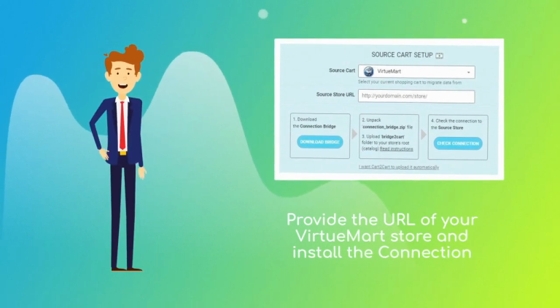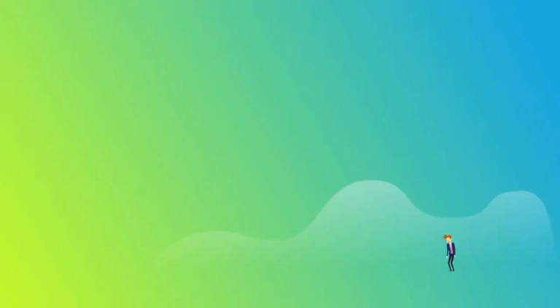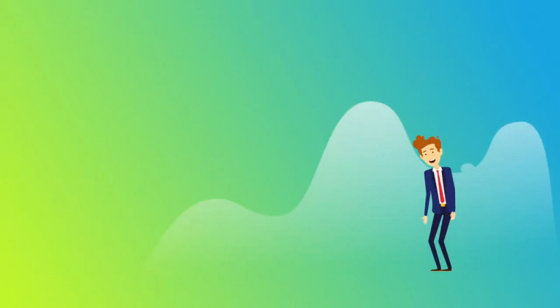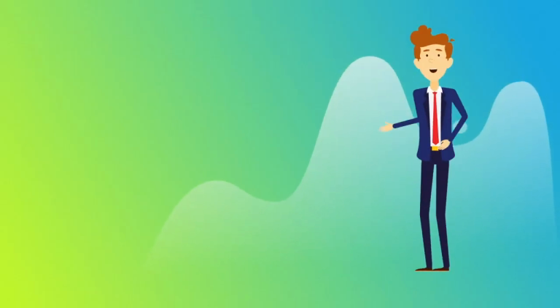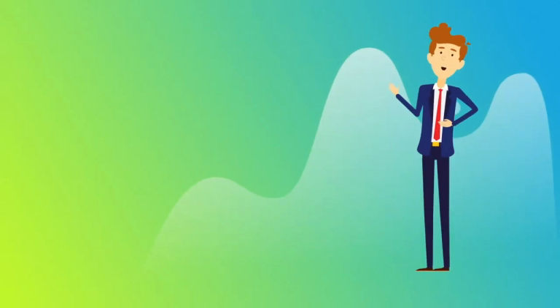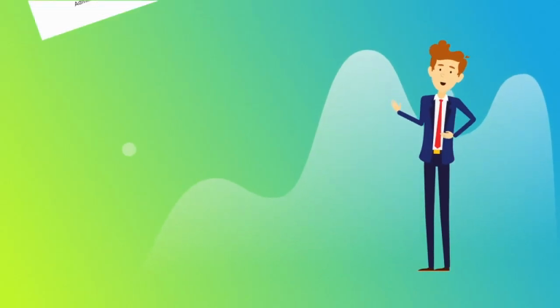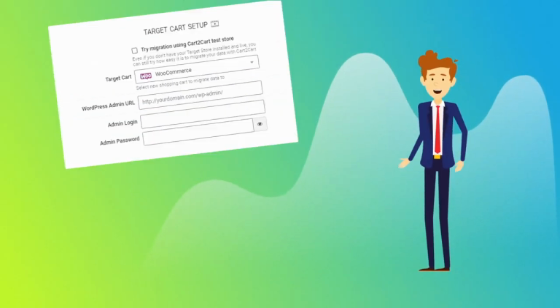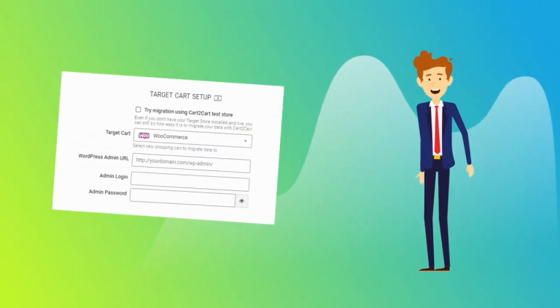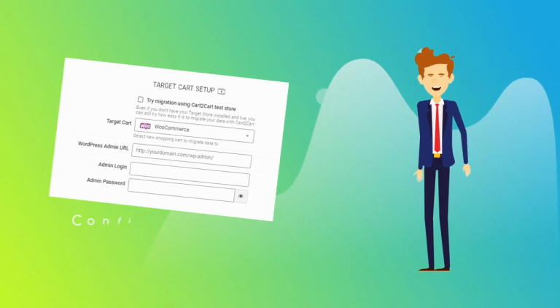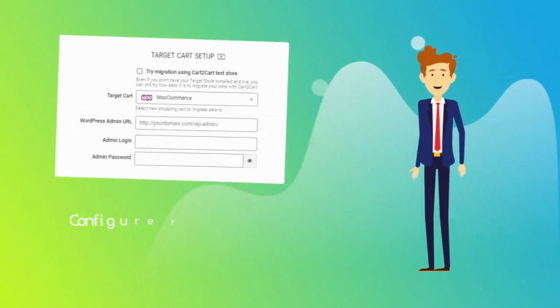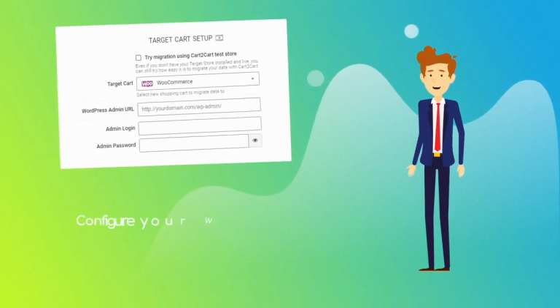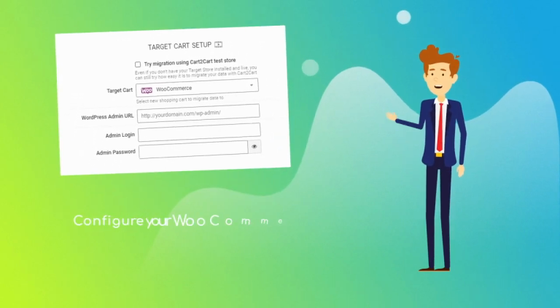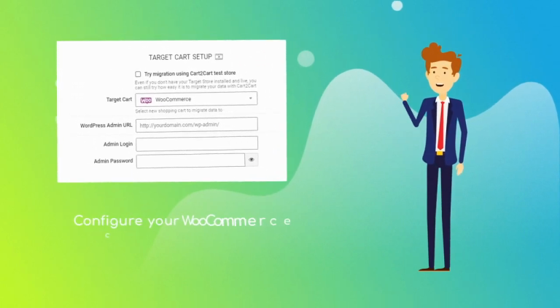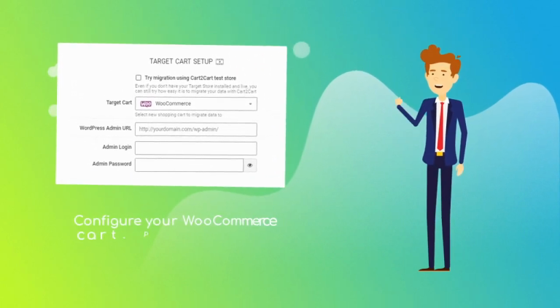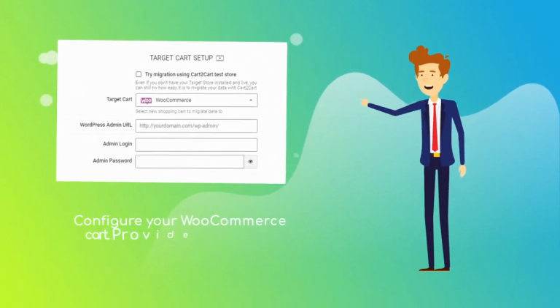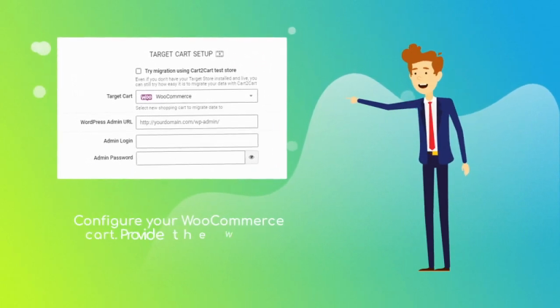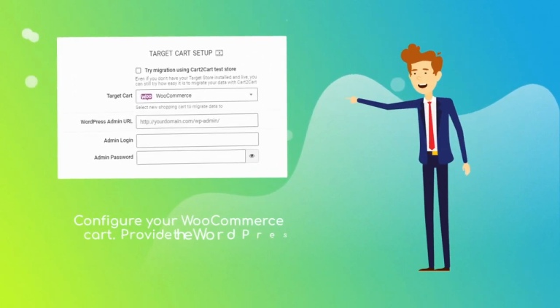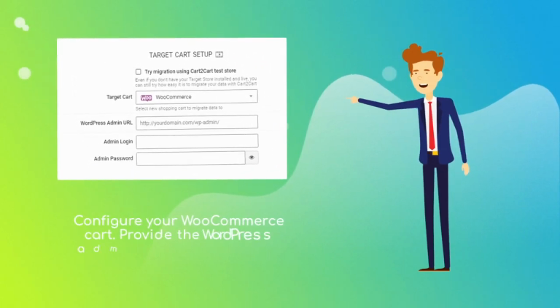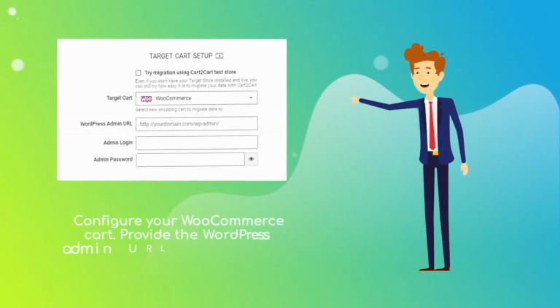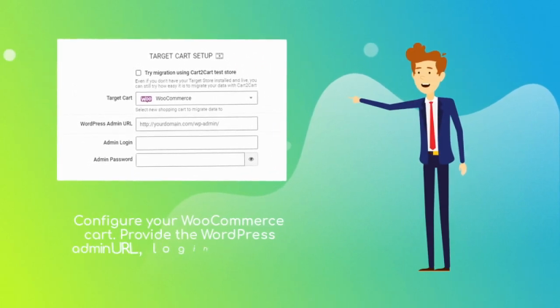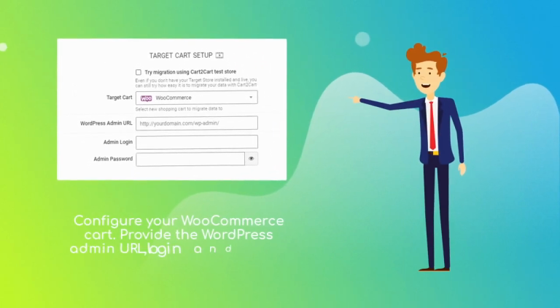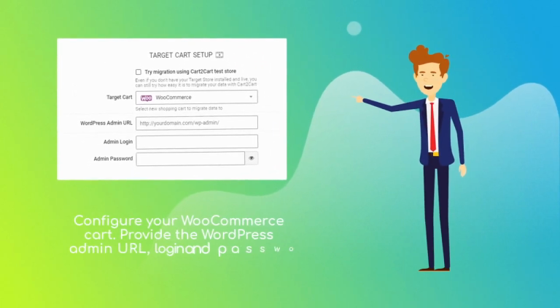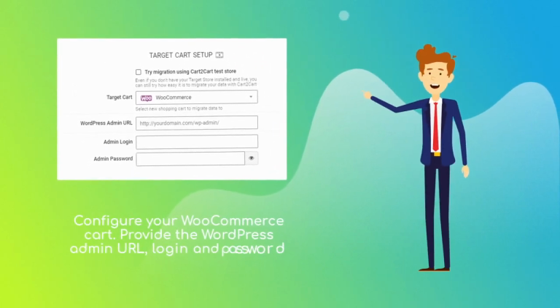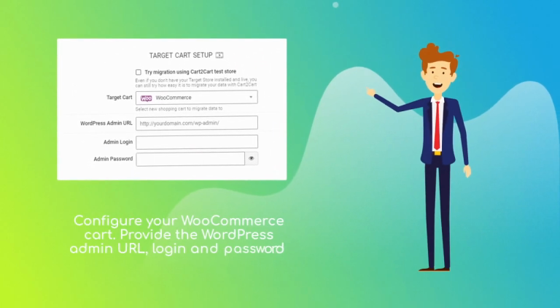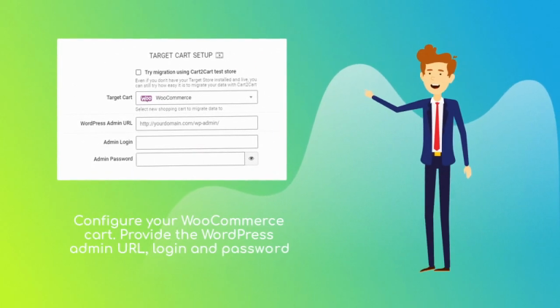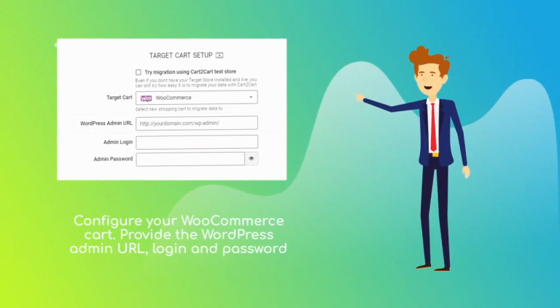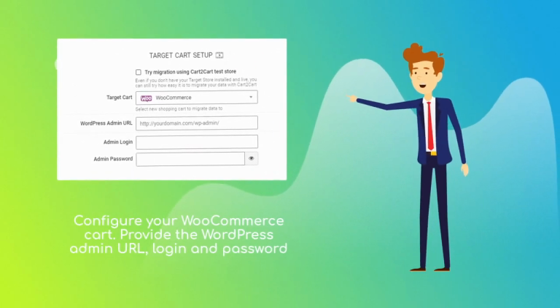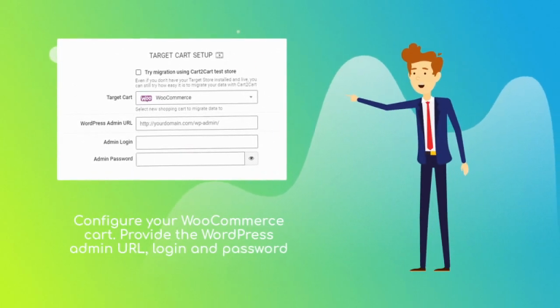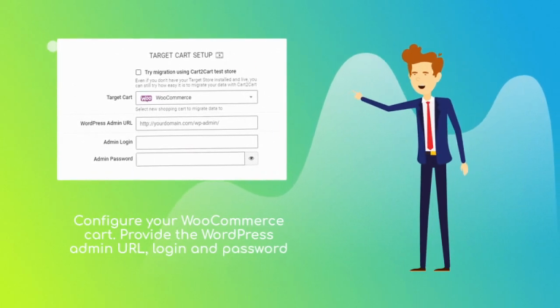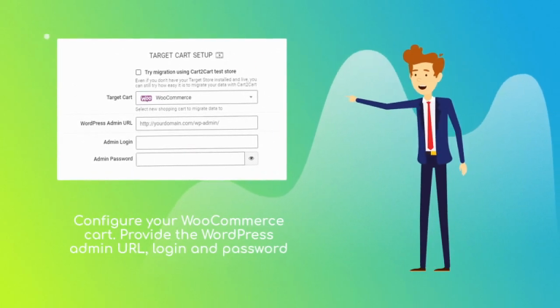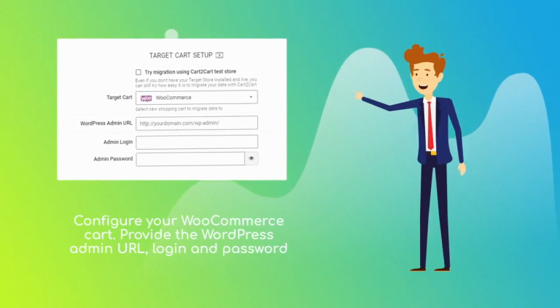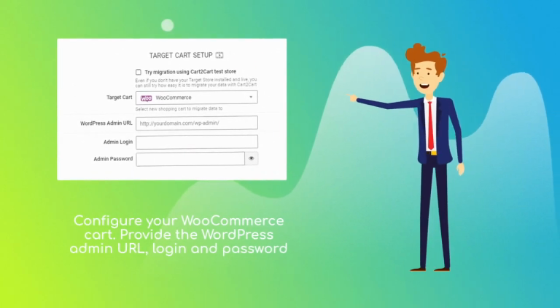Next, set WooCommerce as your target cart, and provide its admin URL, login, and password.